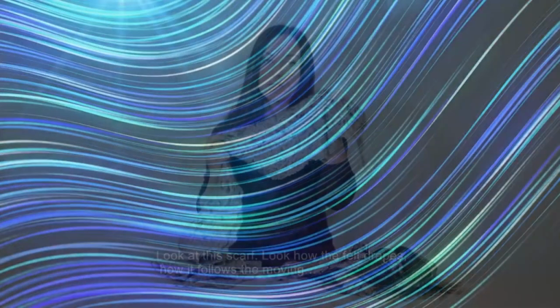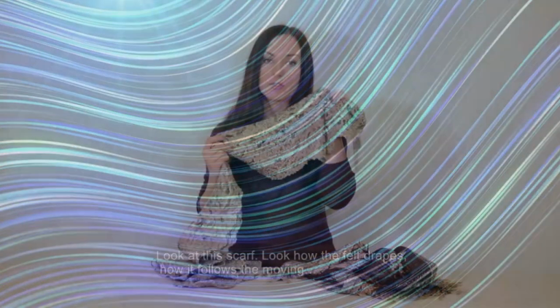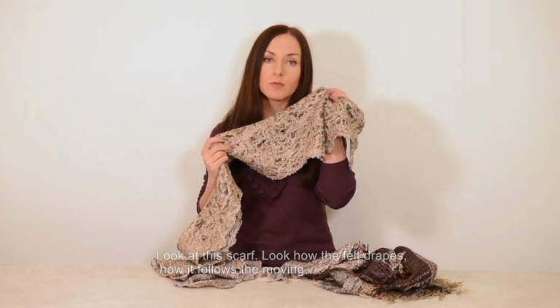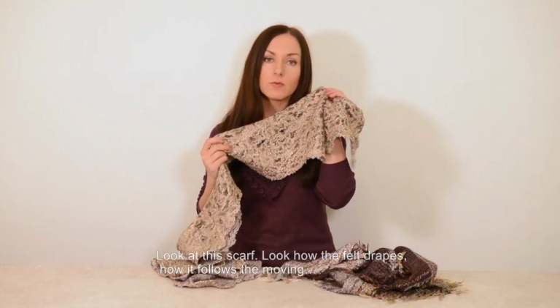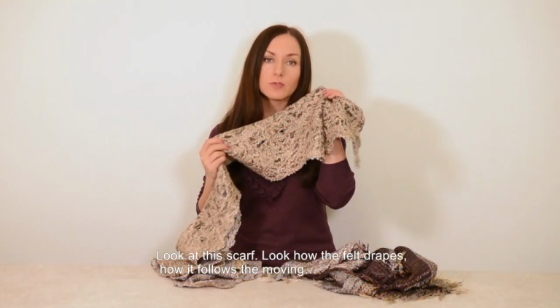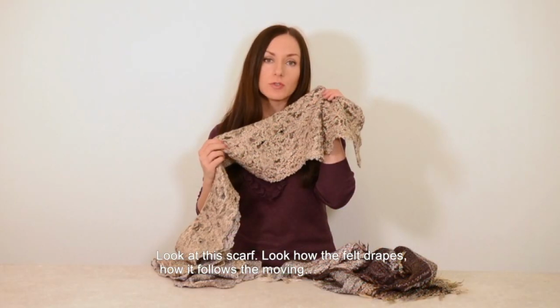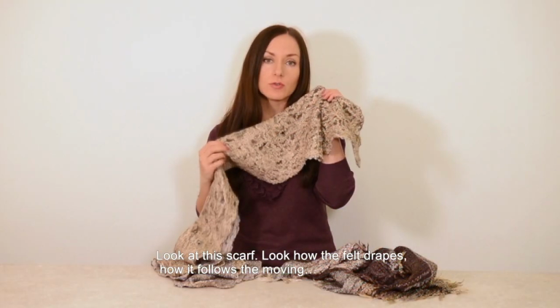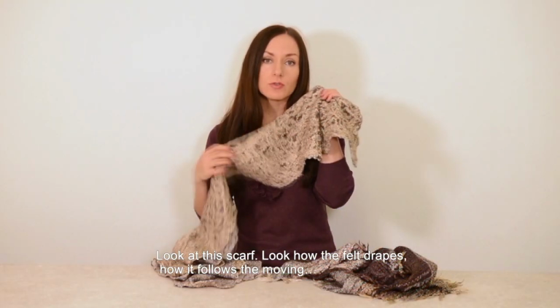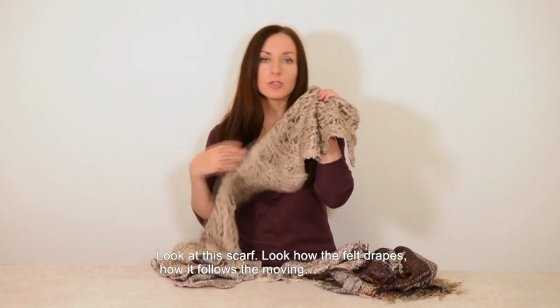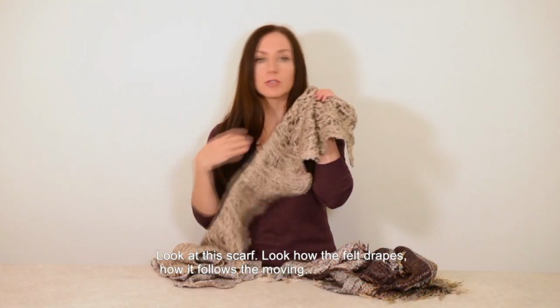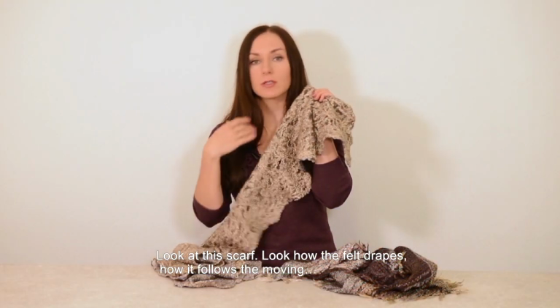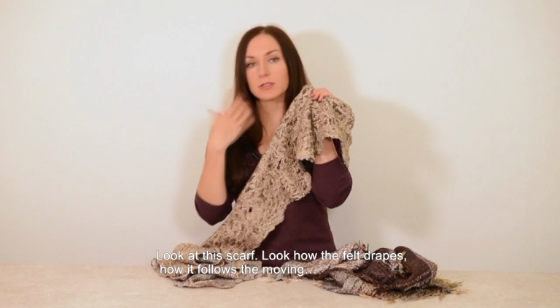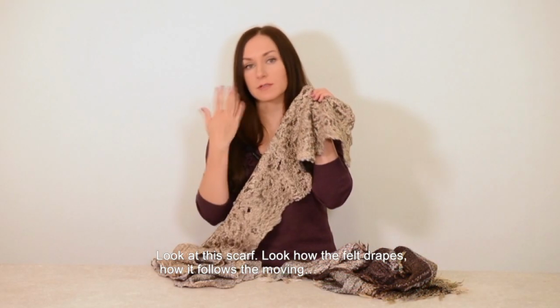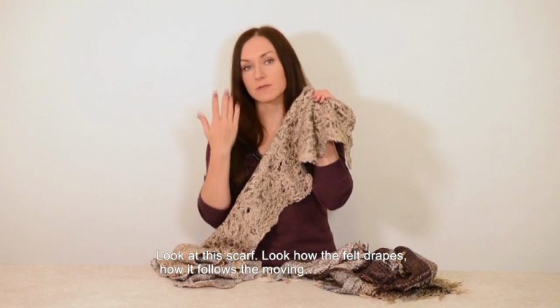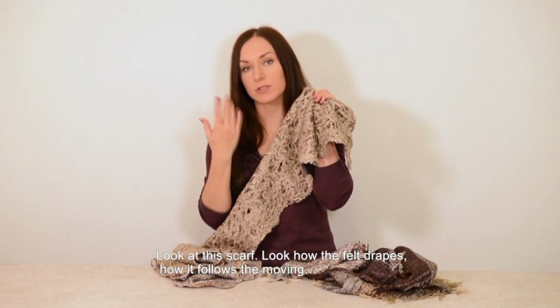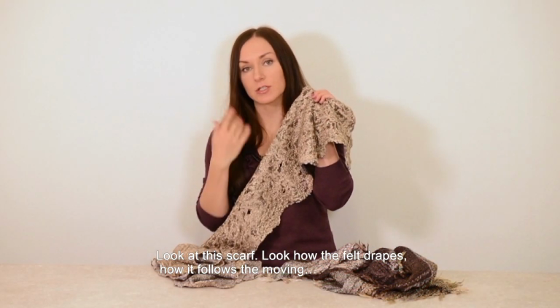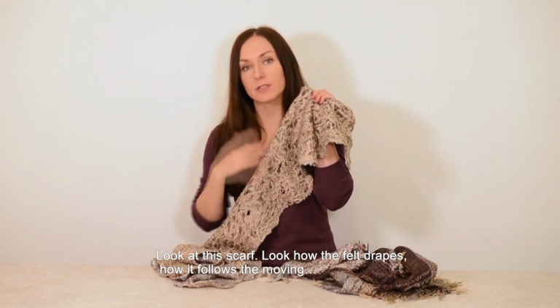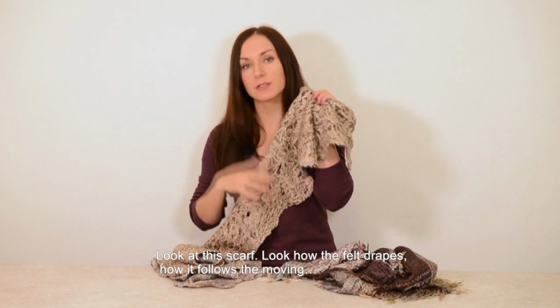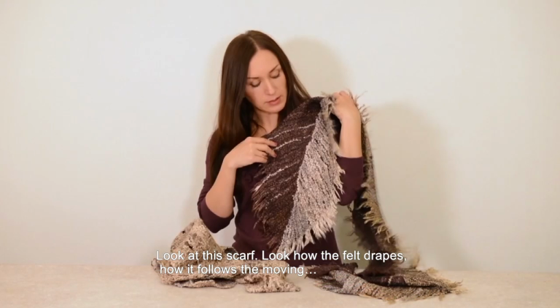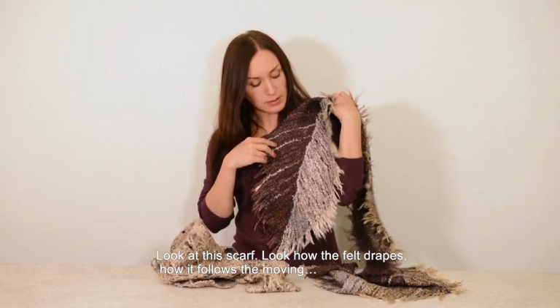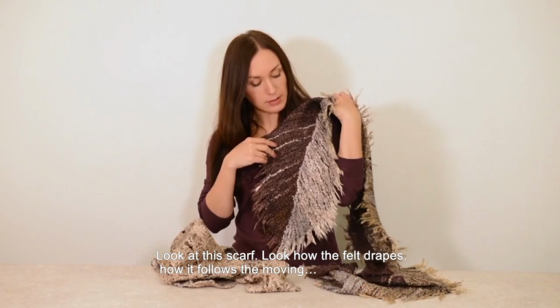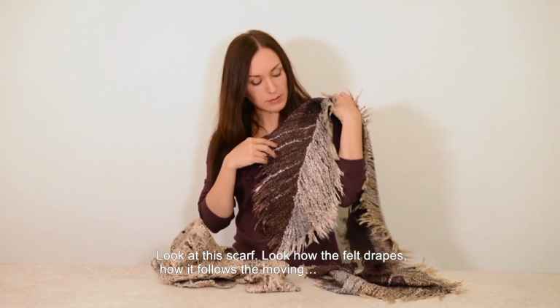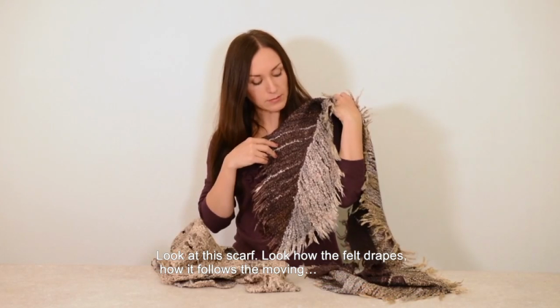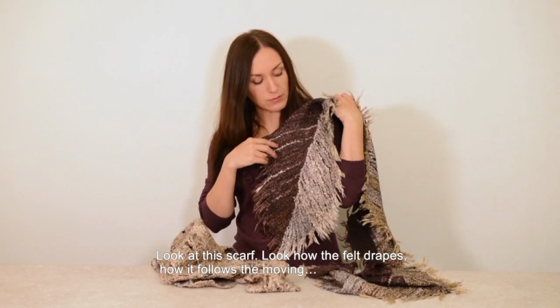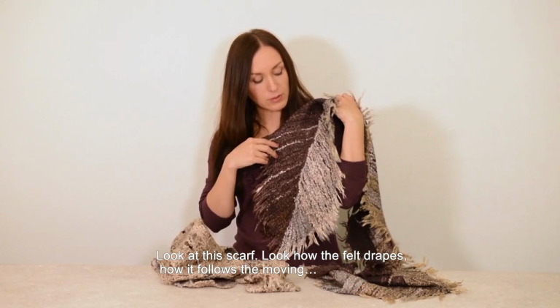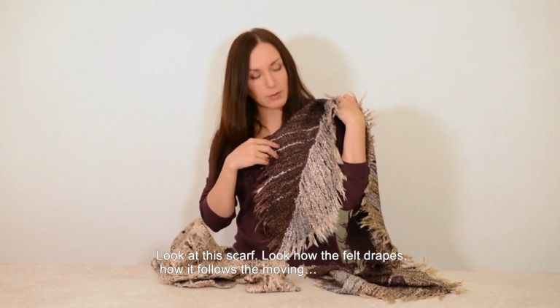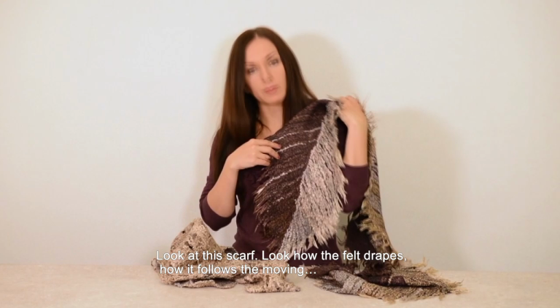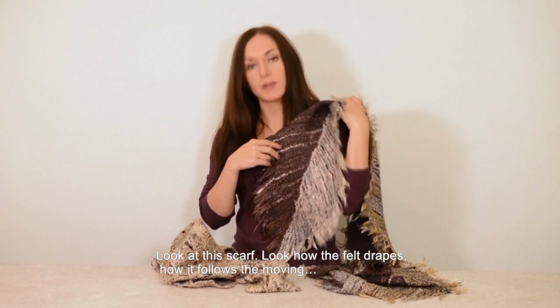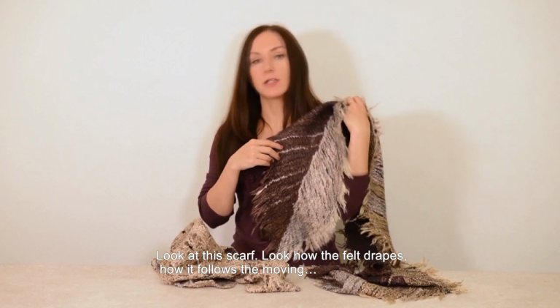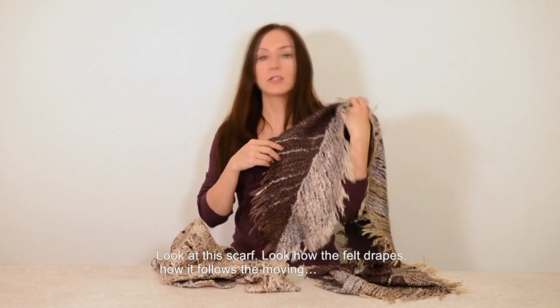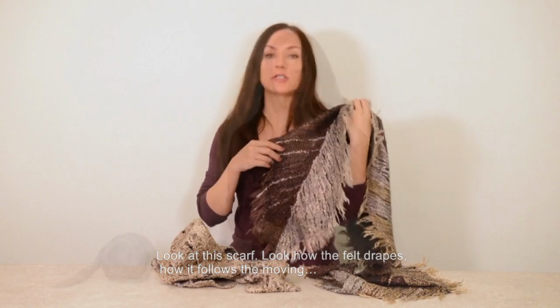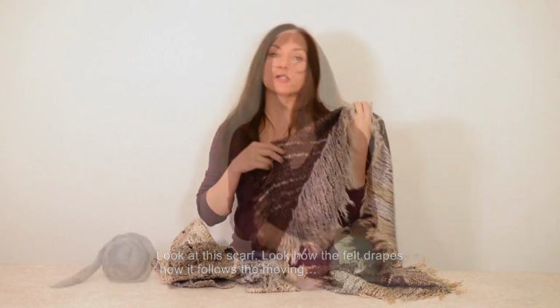Look at this scarf. Look how the felt drapes gracefully, how it follows the movement.